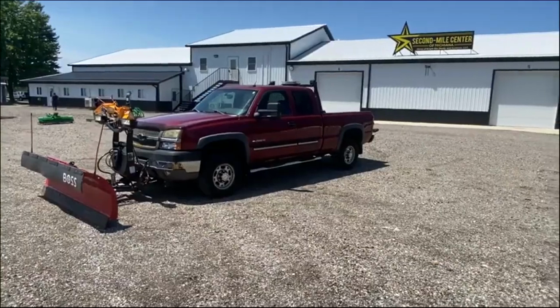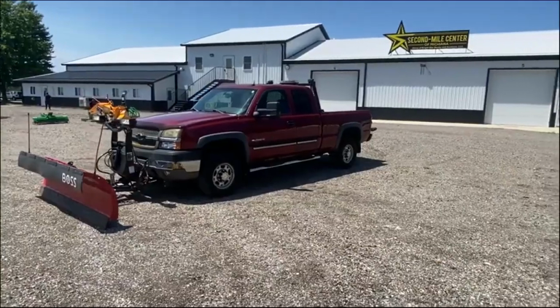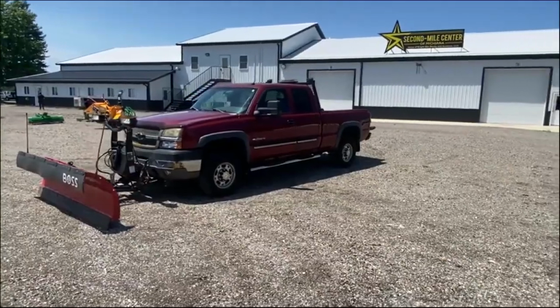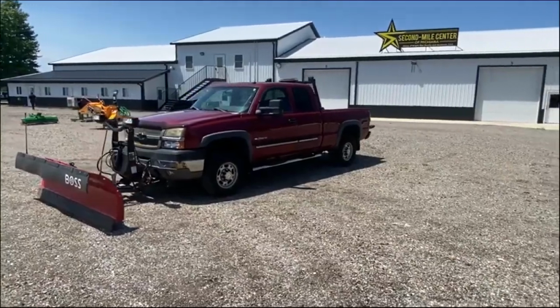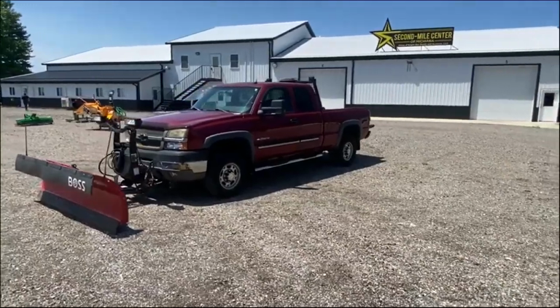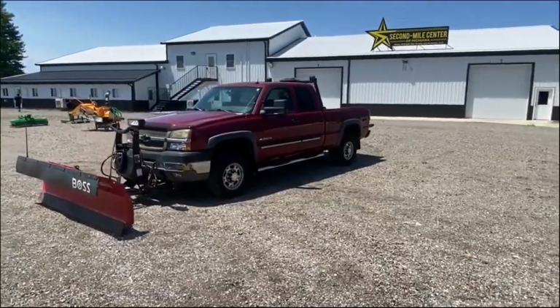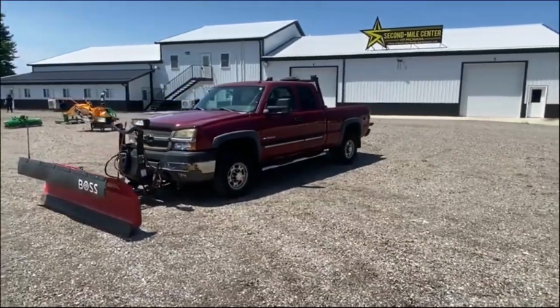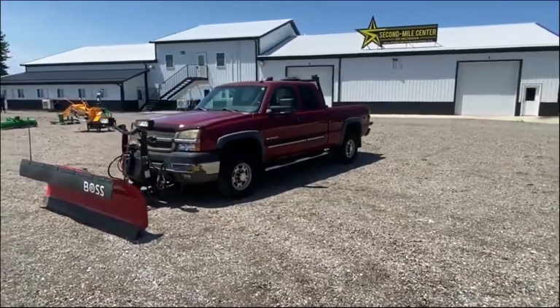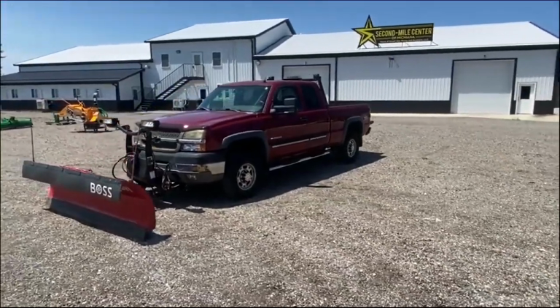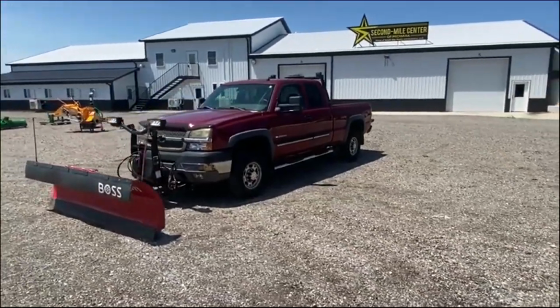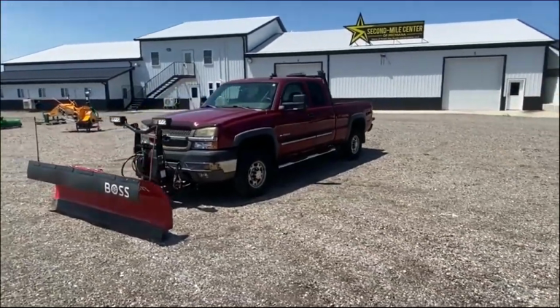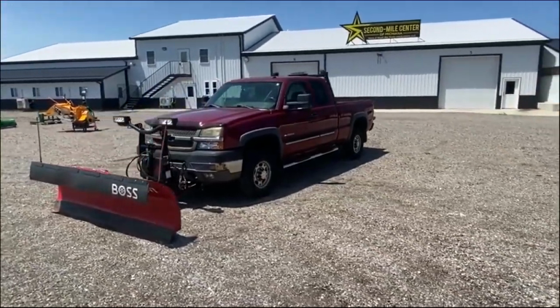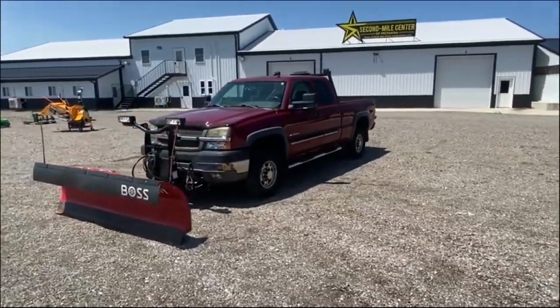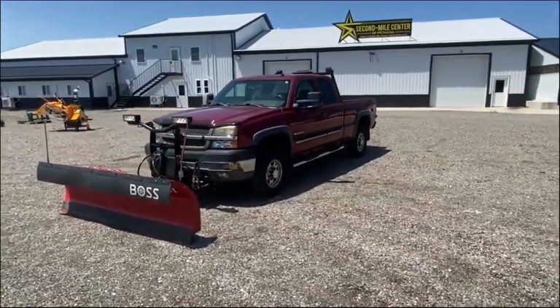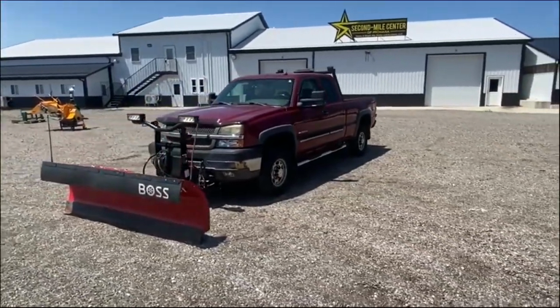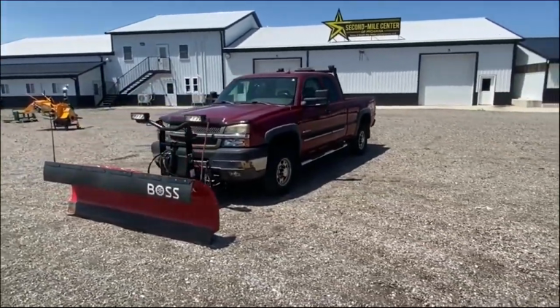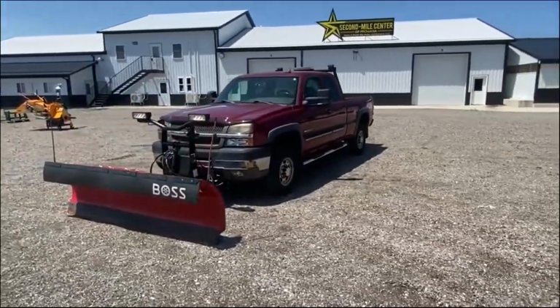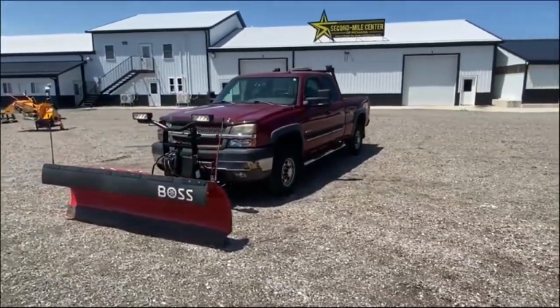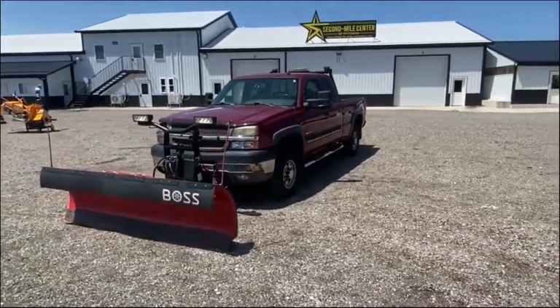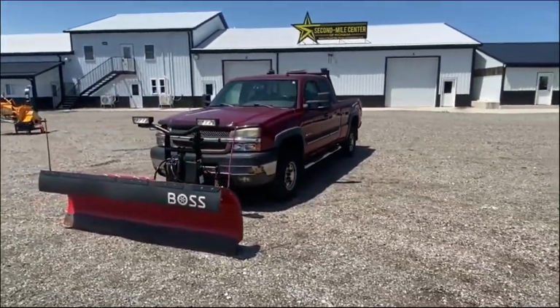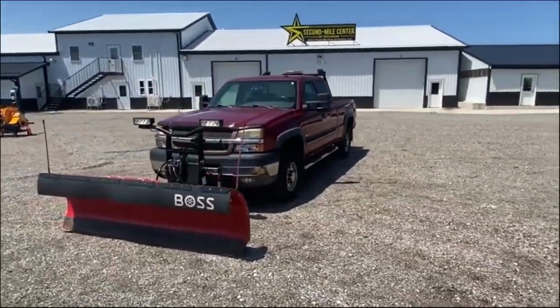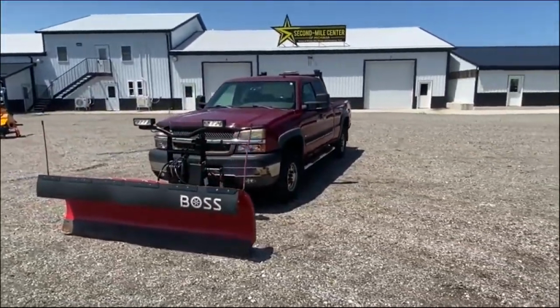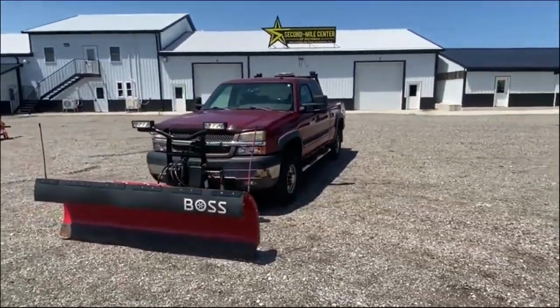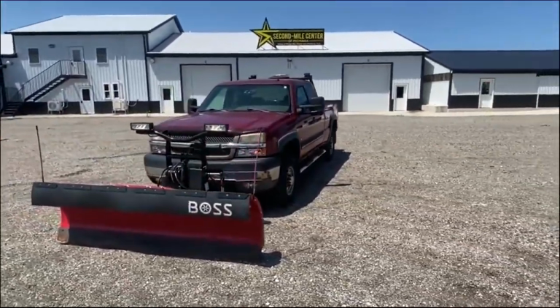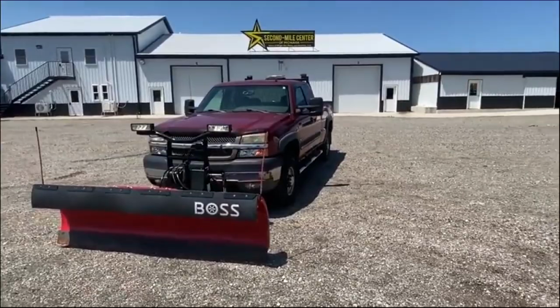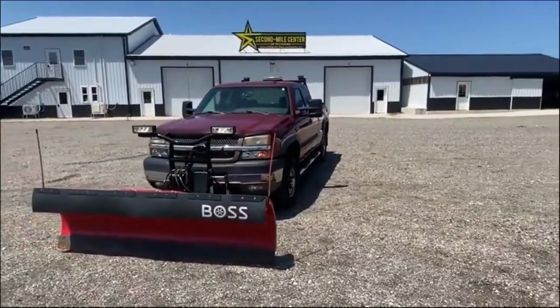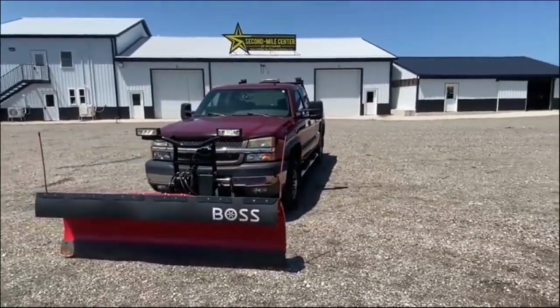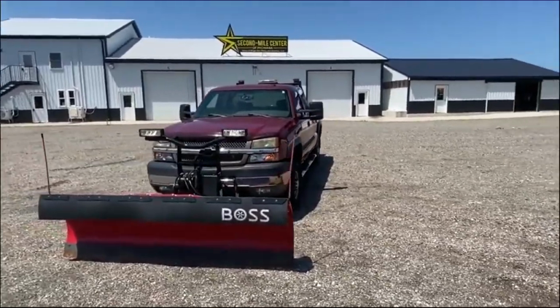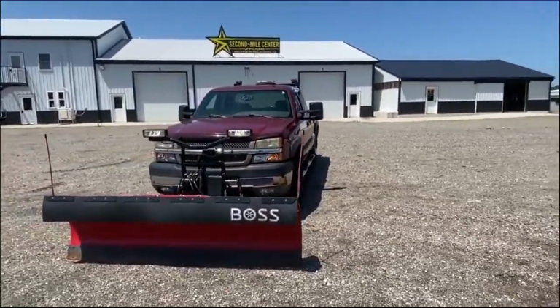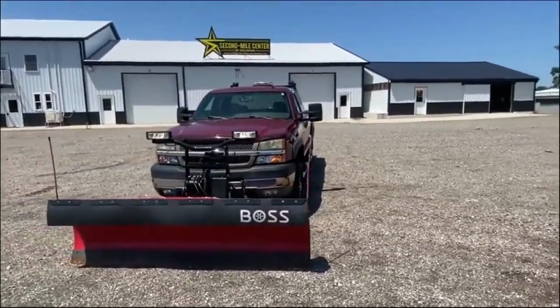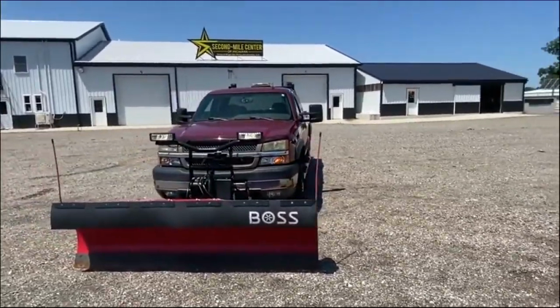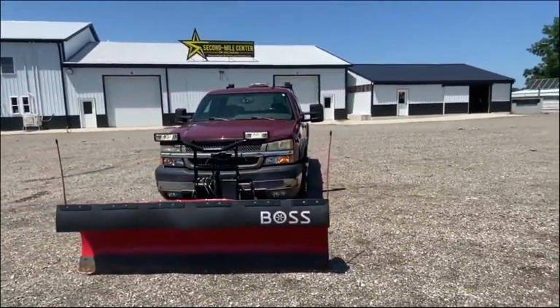Hey everybody, Bronson here with Brightstar Auctions. We're here today with a 2004 Chevy 2500 HD.